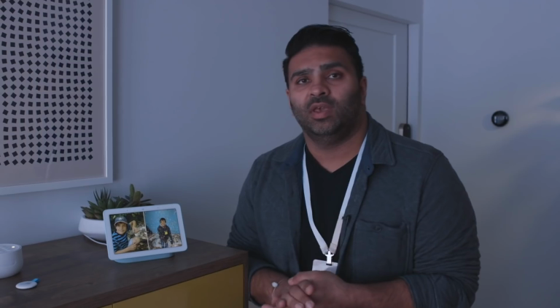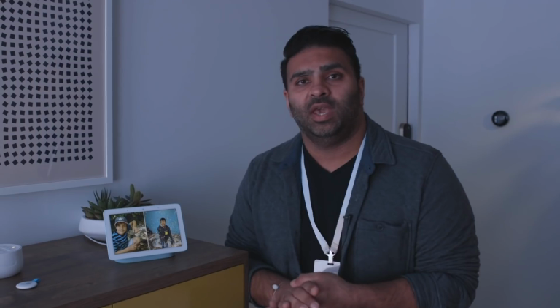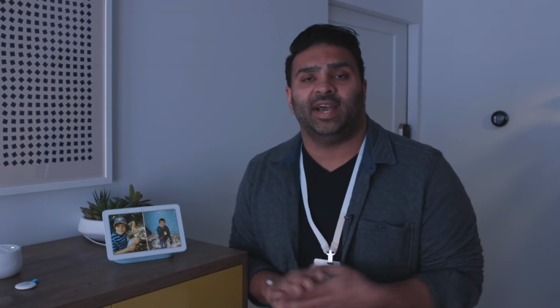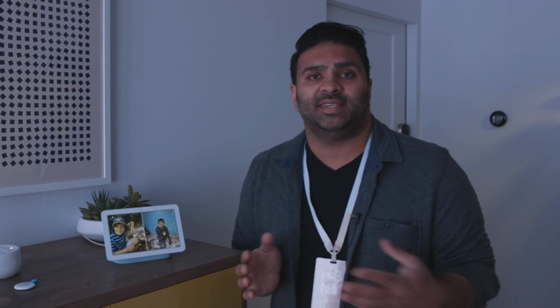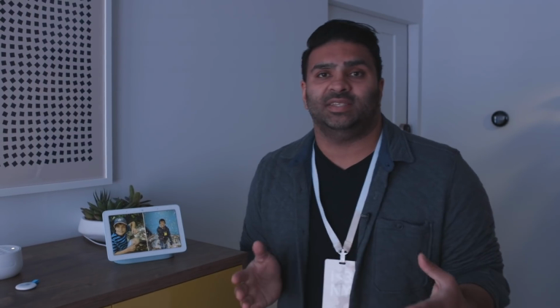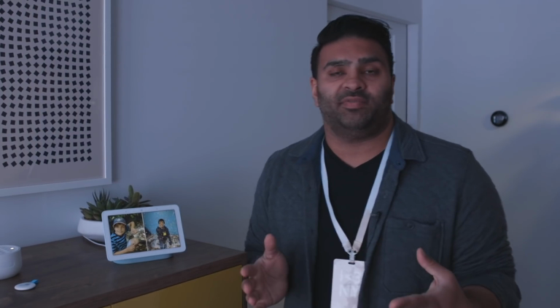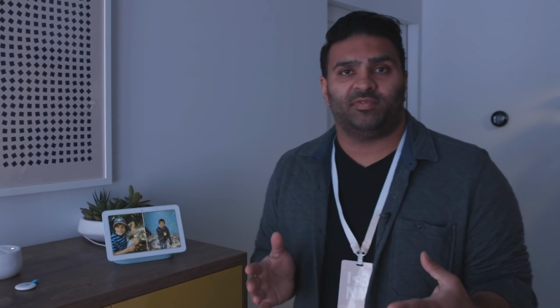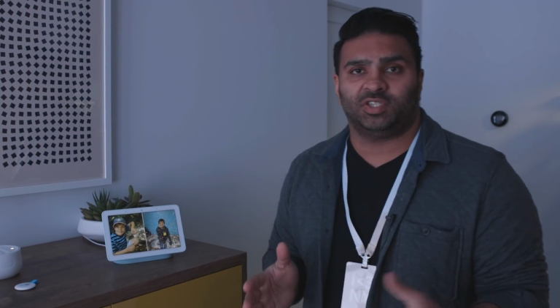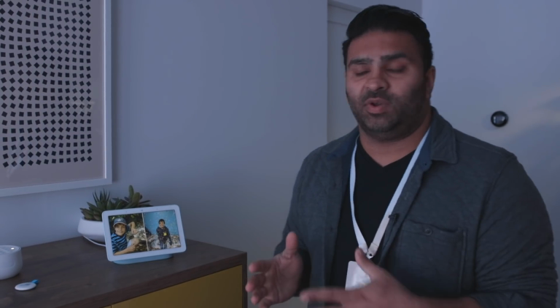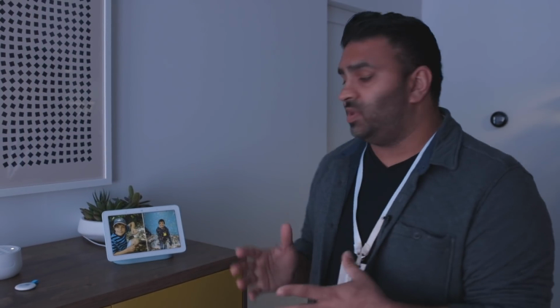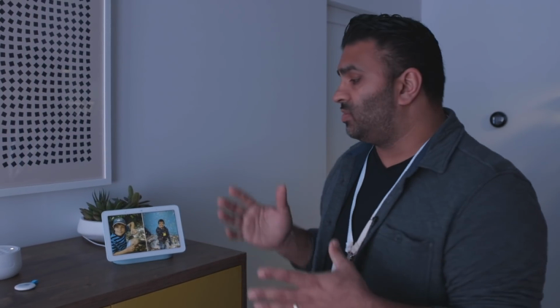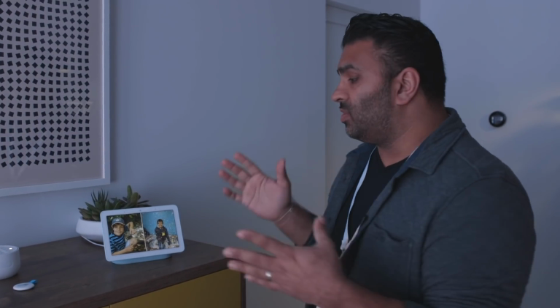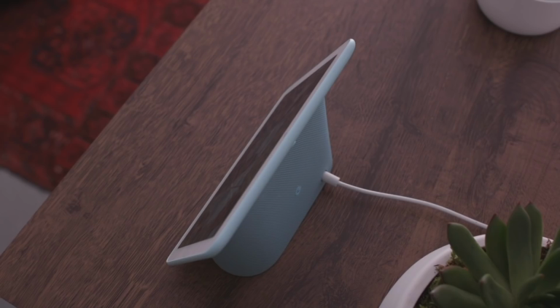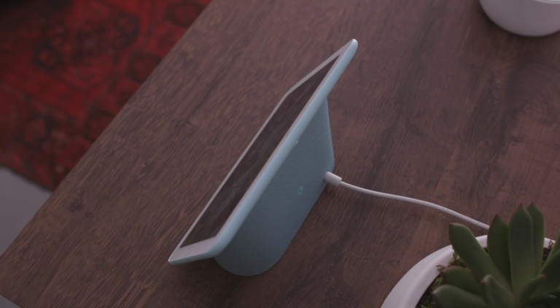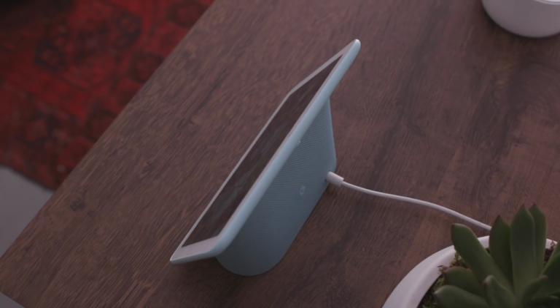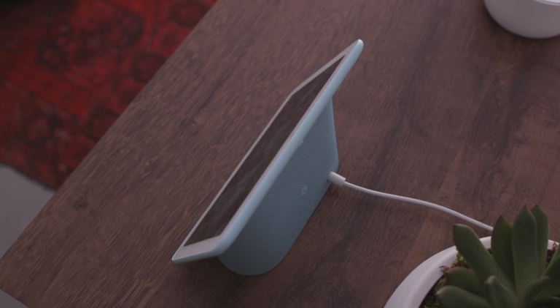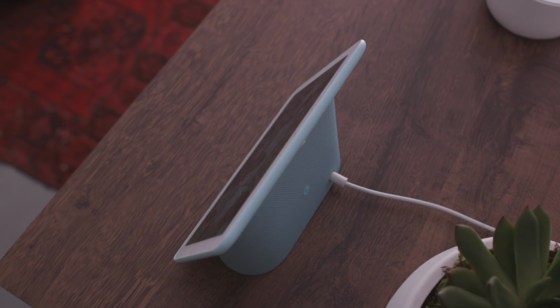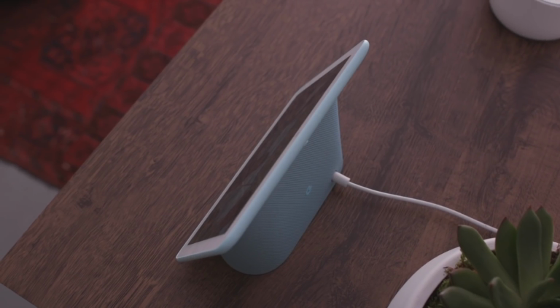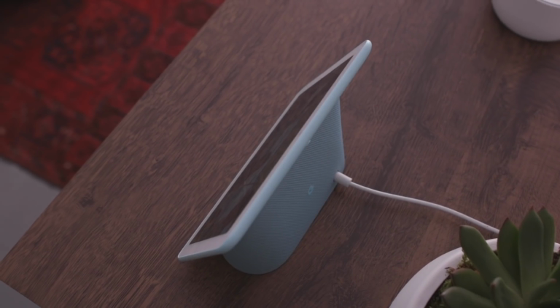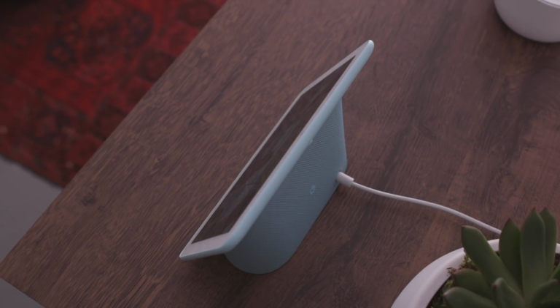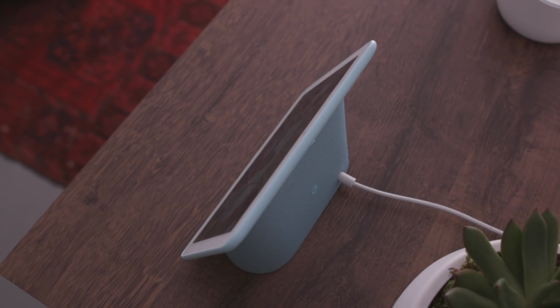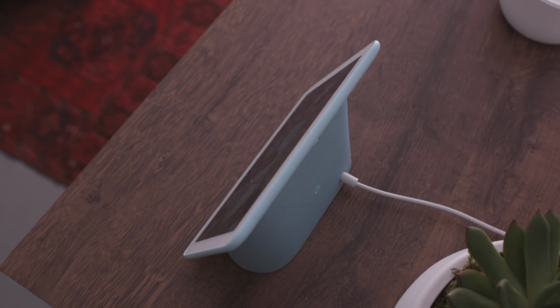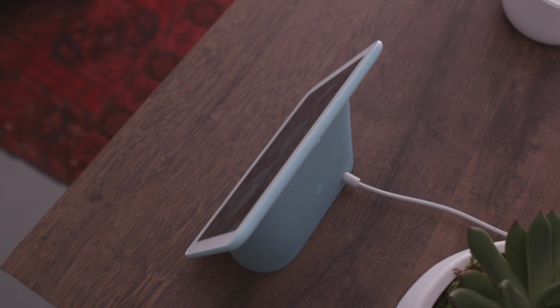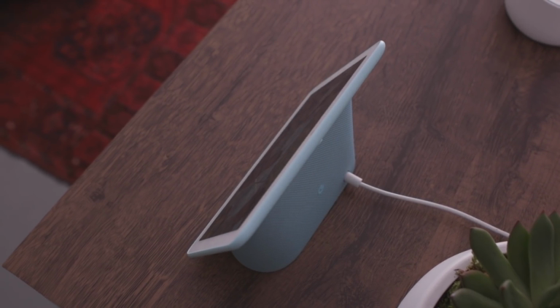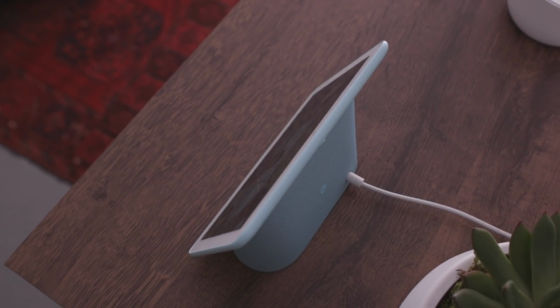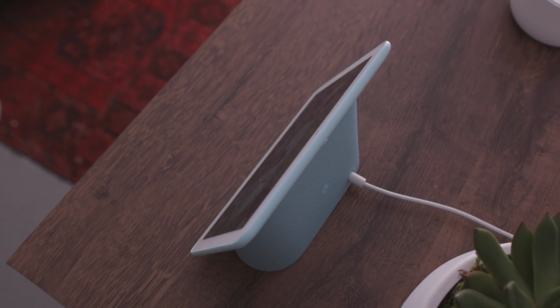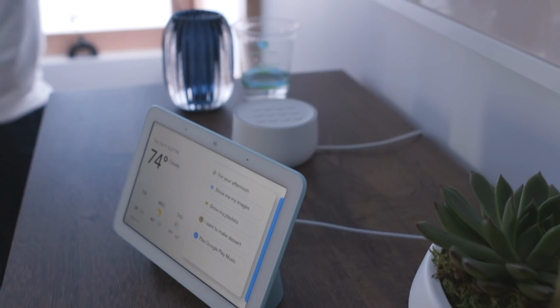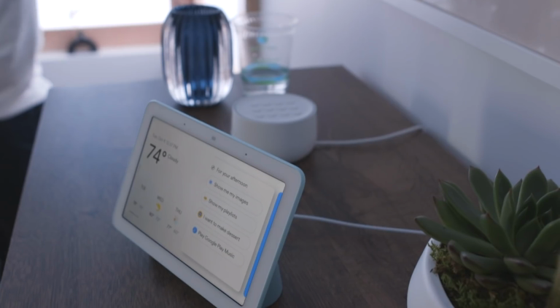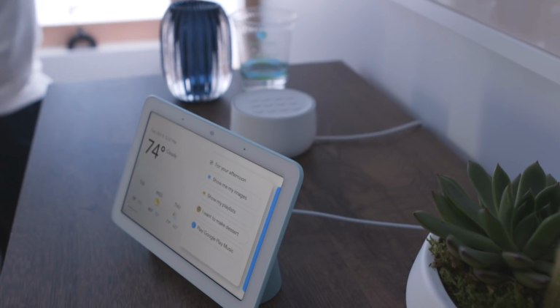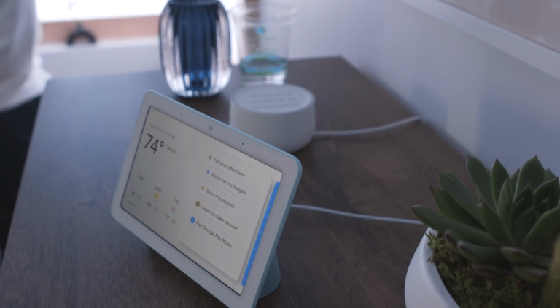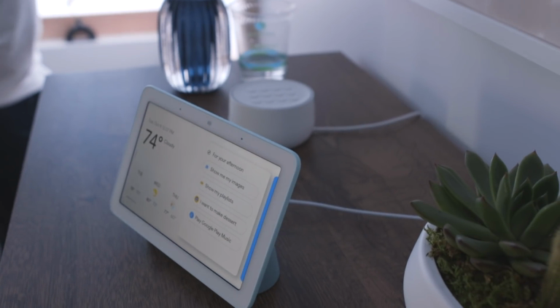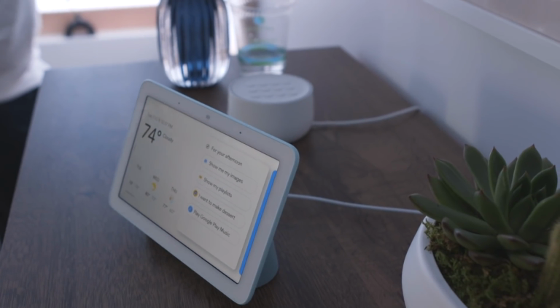Hey guys, it's The Verge. I'm here with the new Google Home Hub. It's a new Google Home product with a 7-inch display in the front.